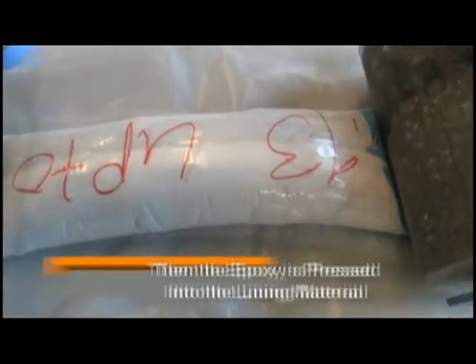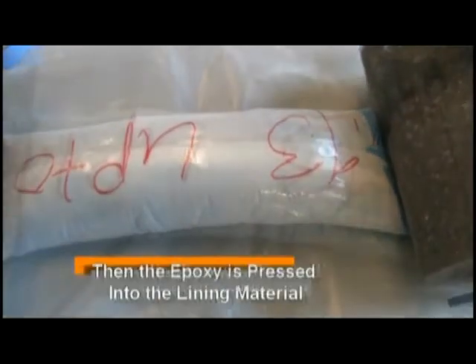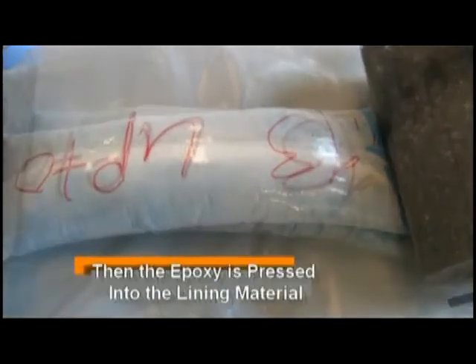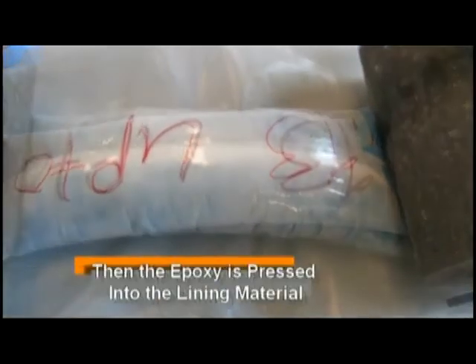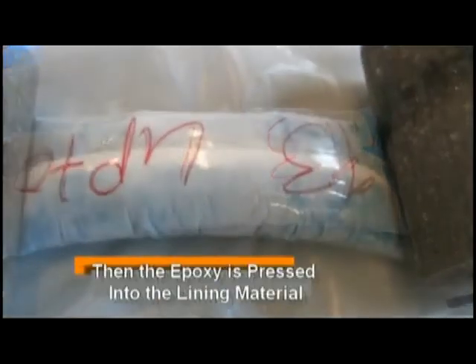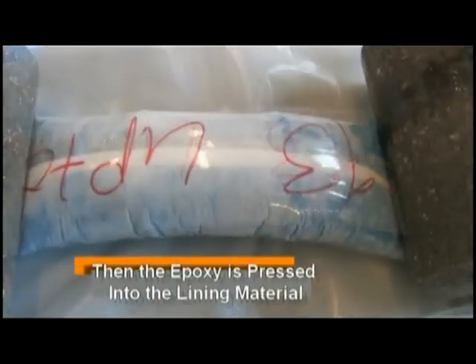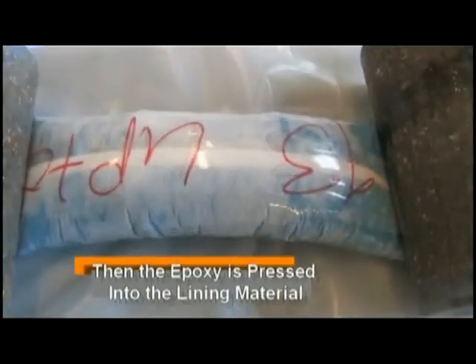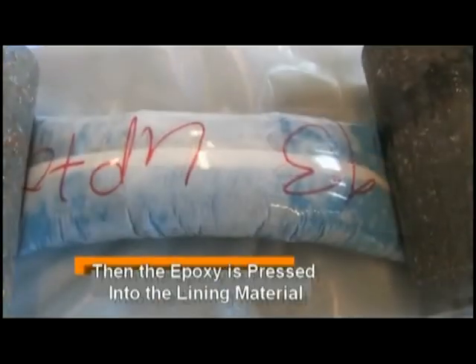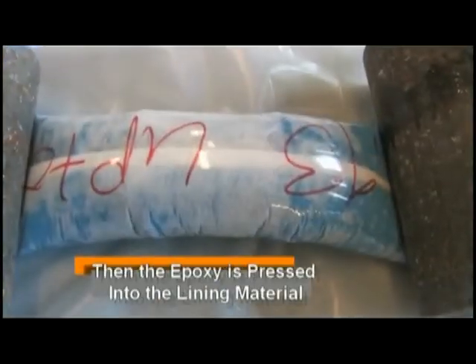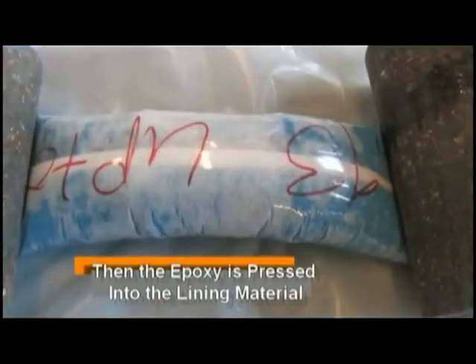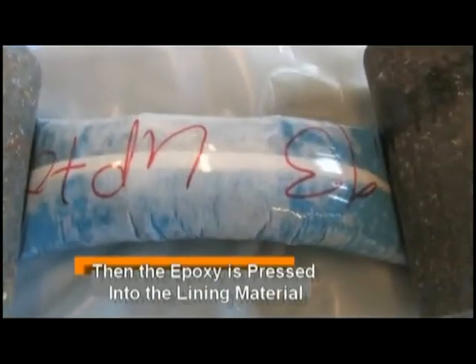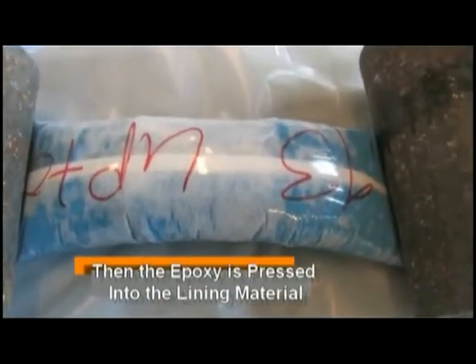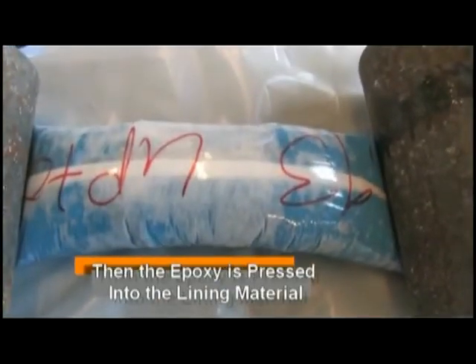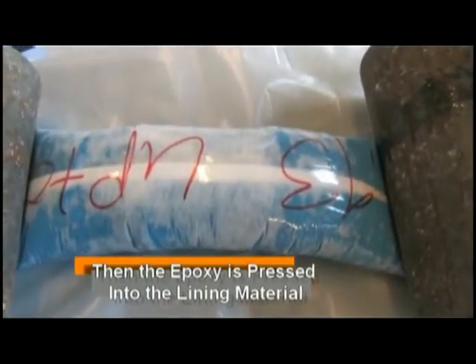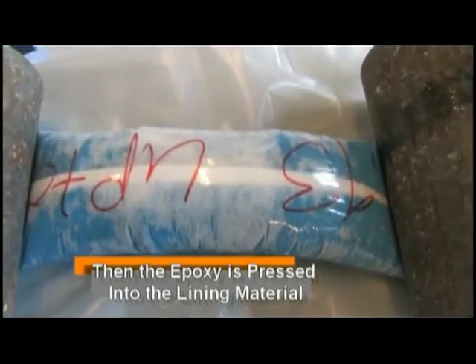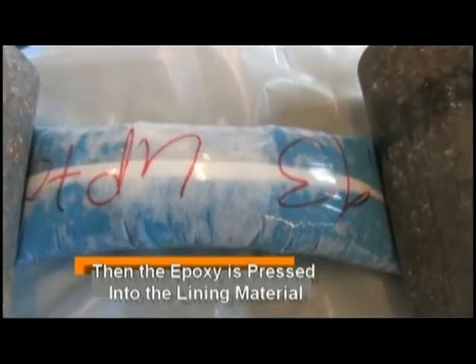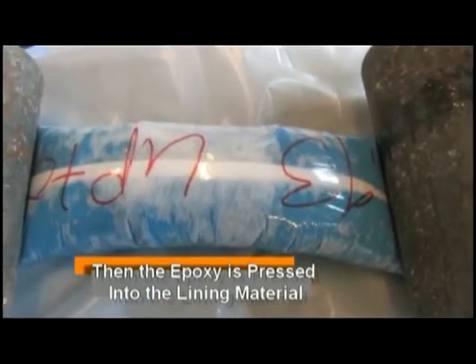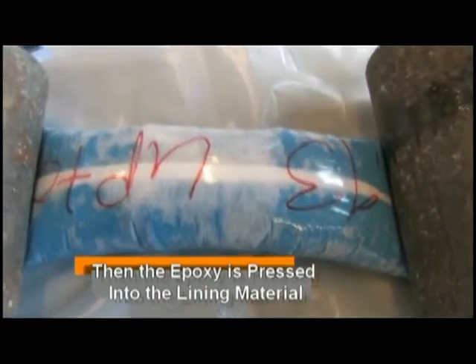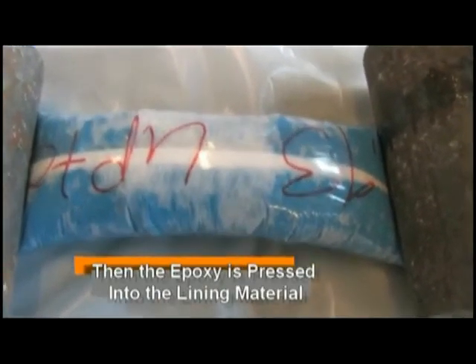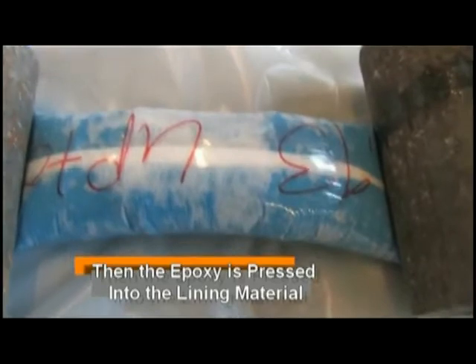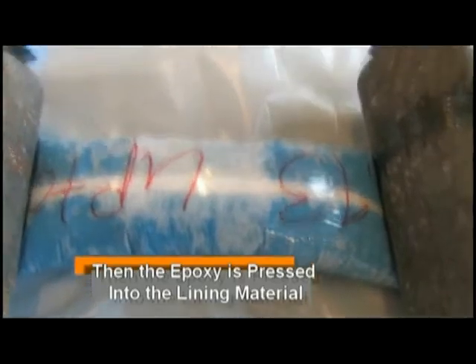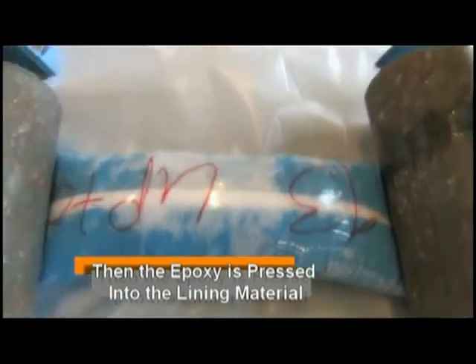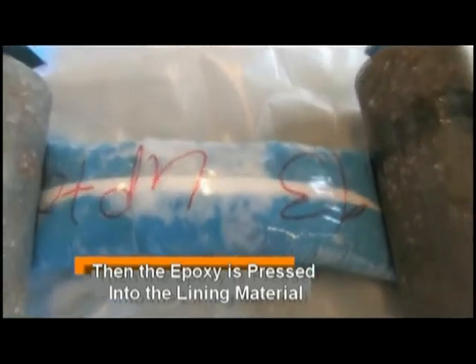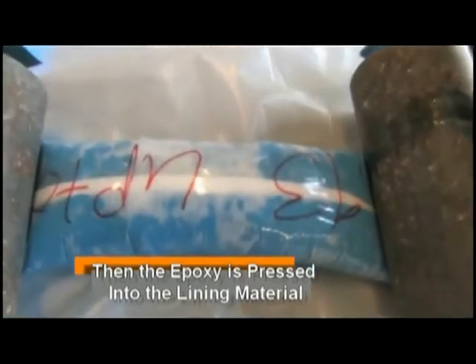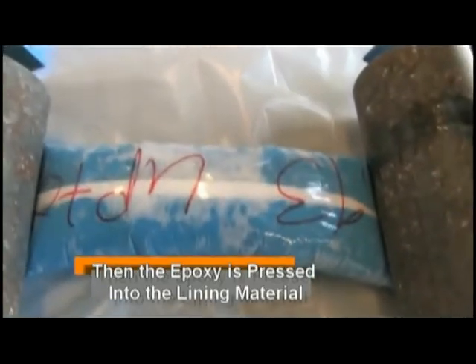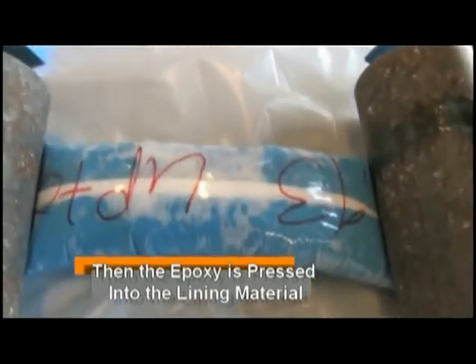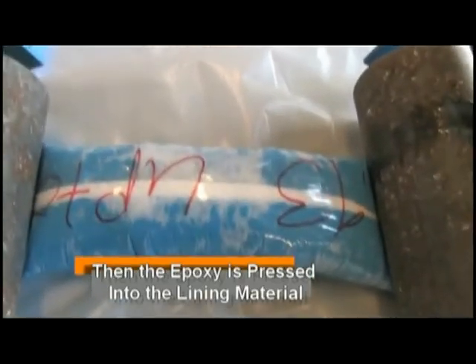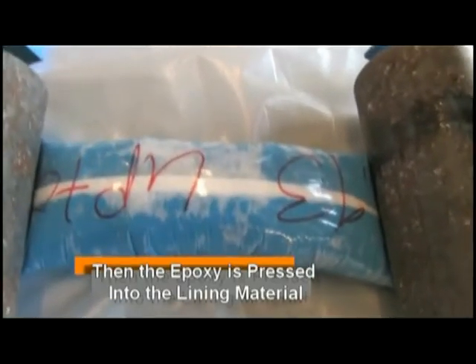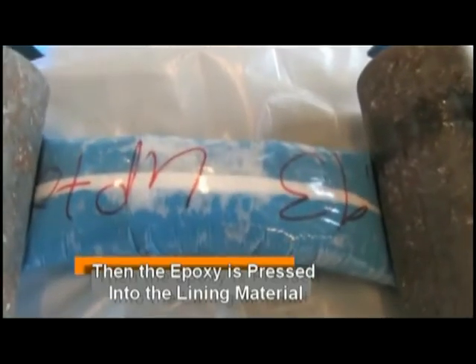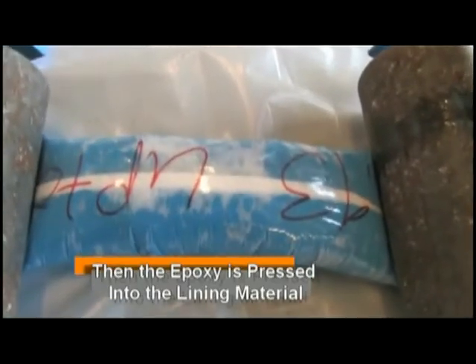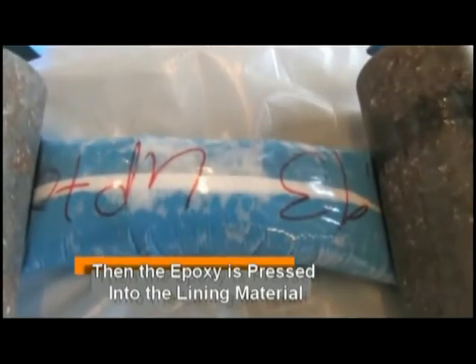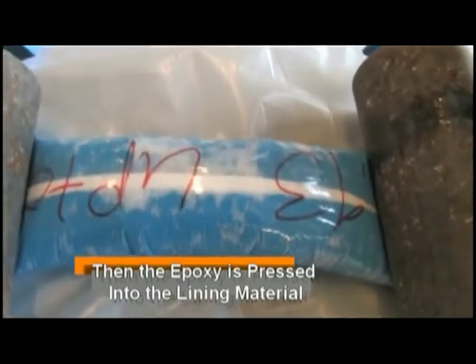At this time, we press the epoxy into the liner, or in our terms, we wet out the liner.